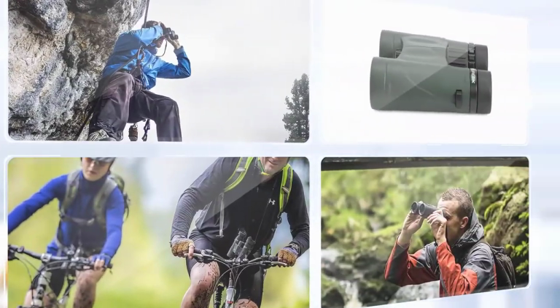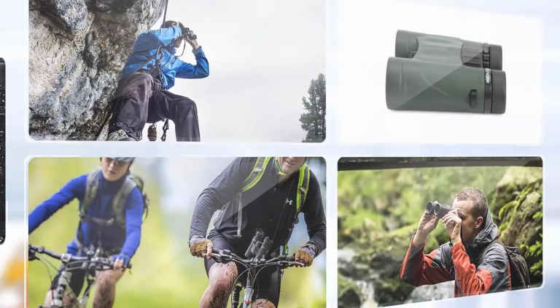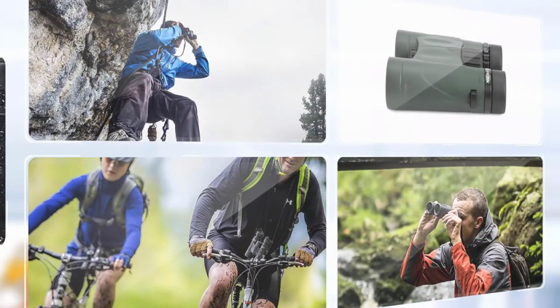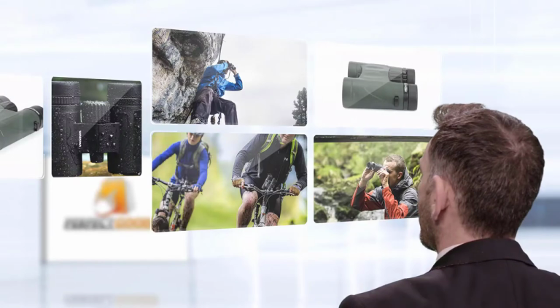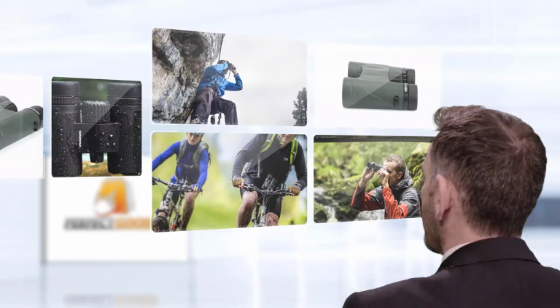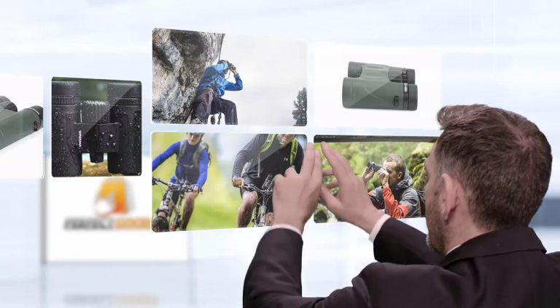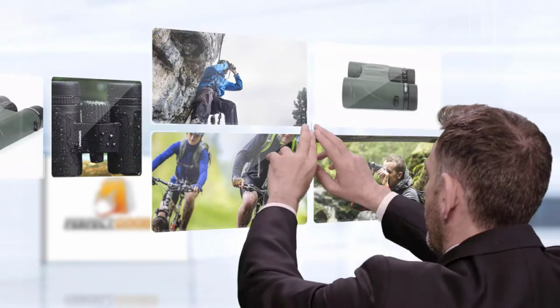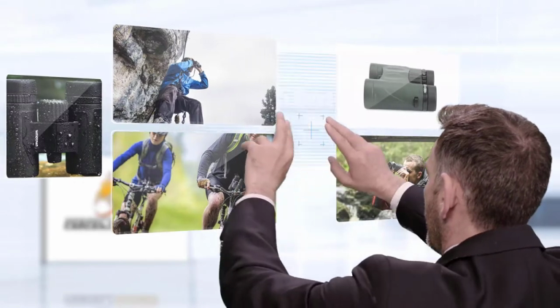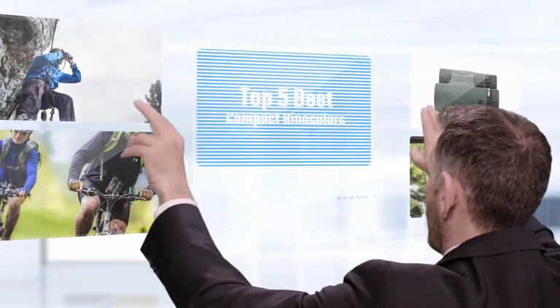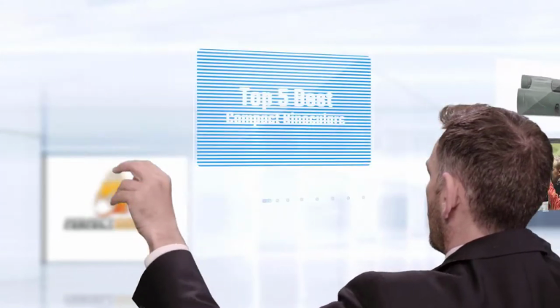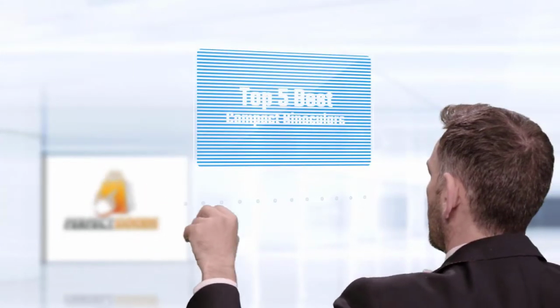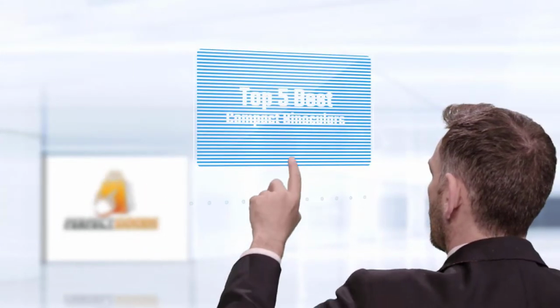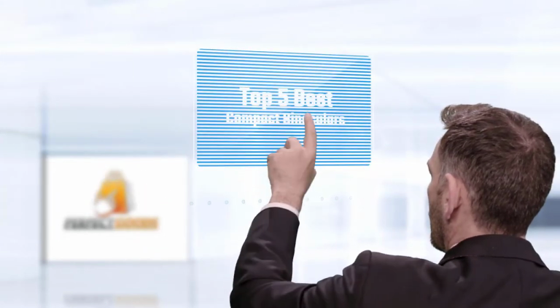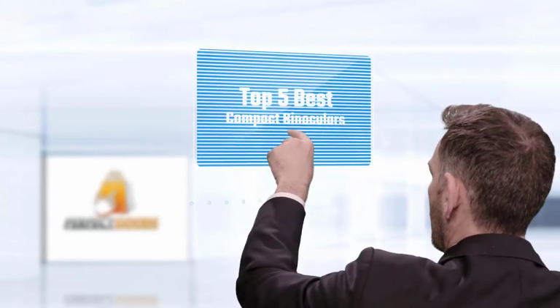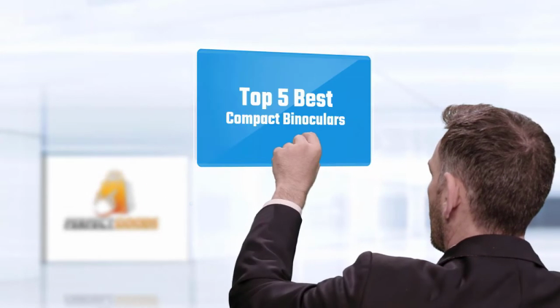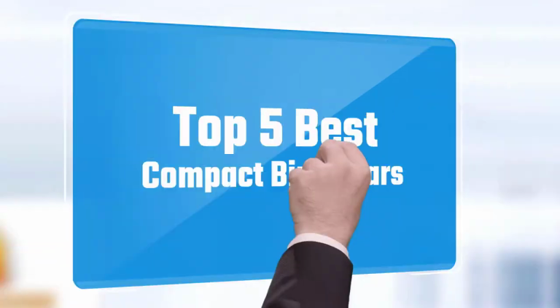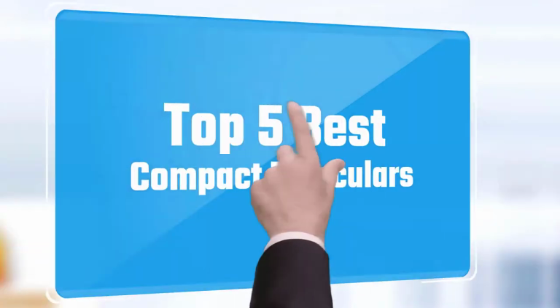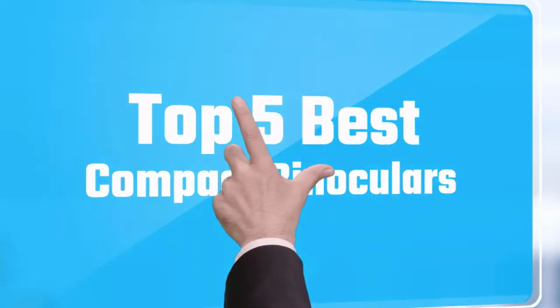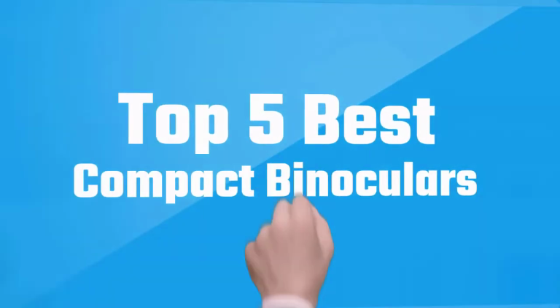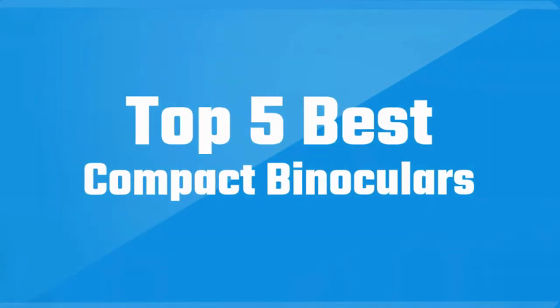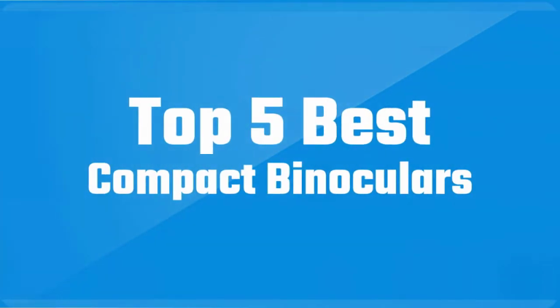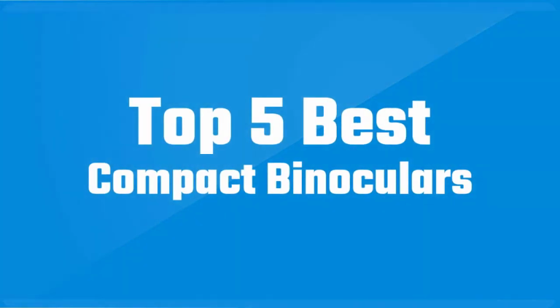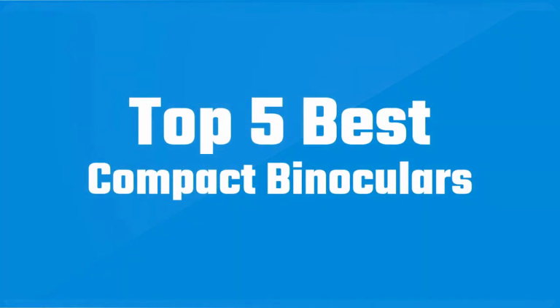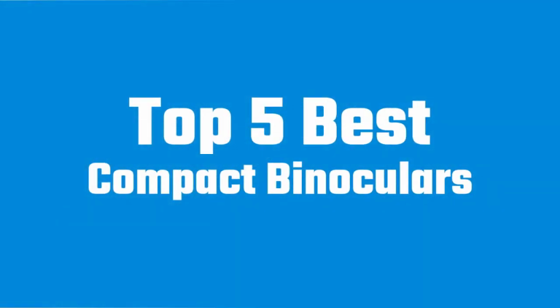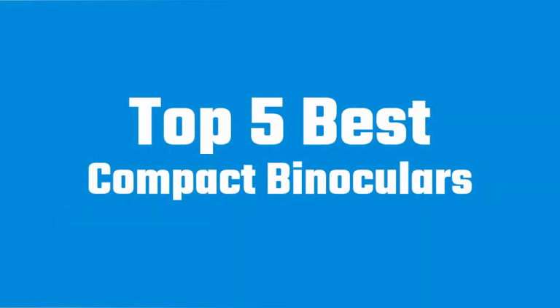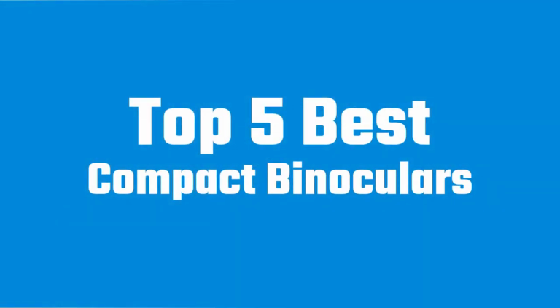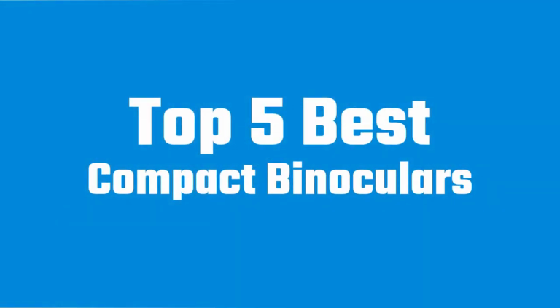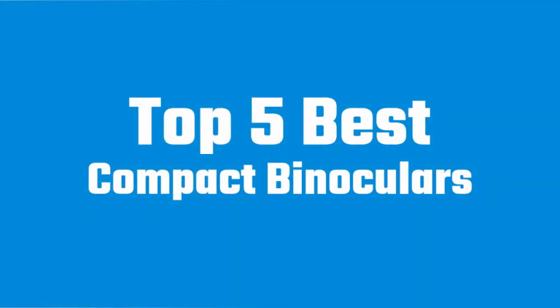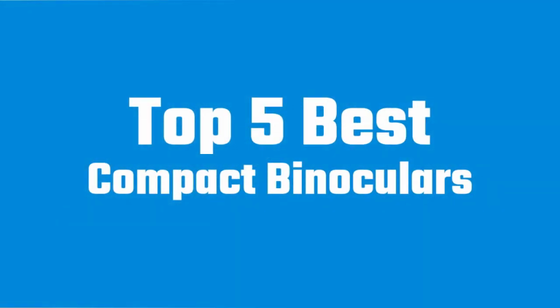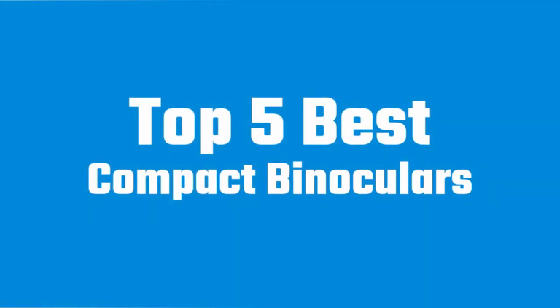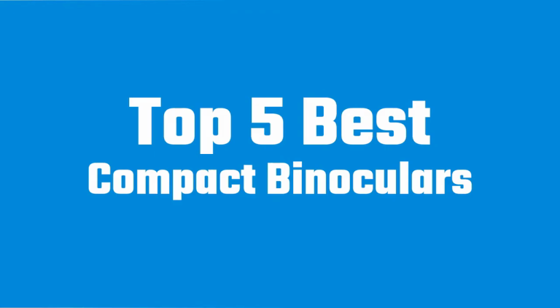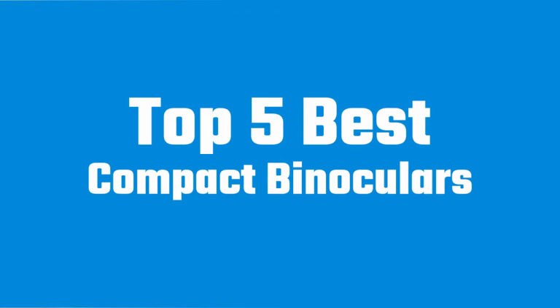If you are looking for the best compact binoculars, here is a collection you have got to see. Let's get started.